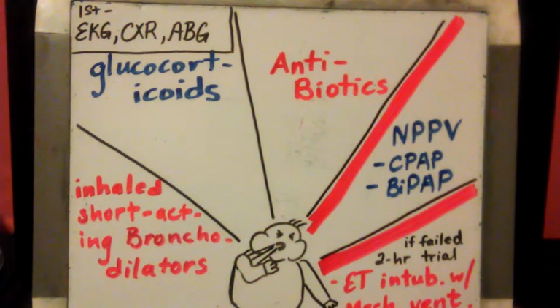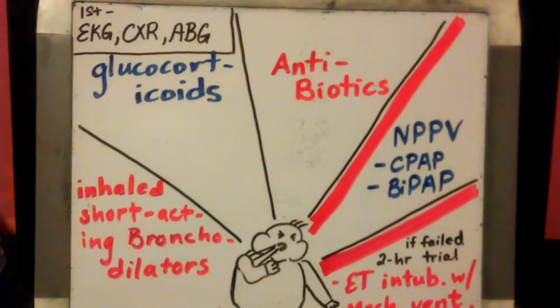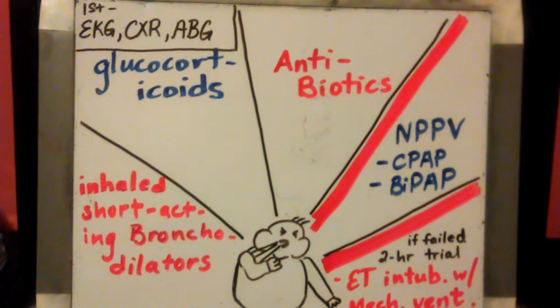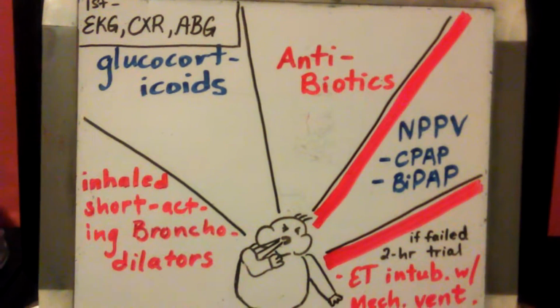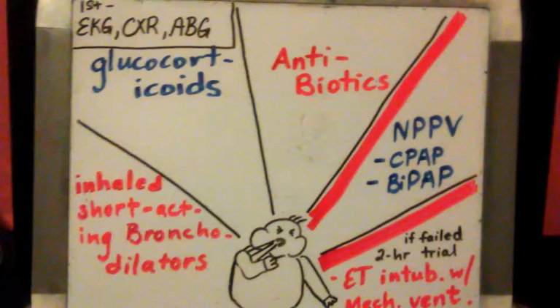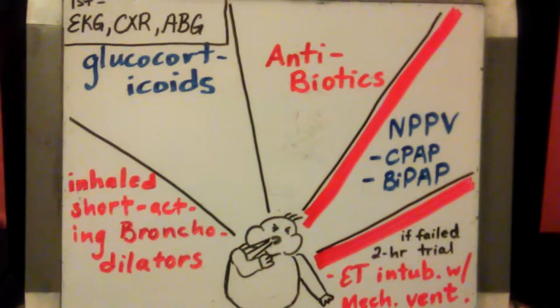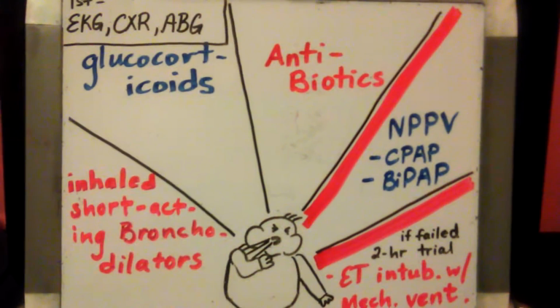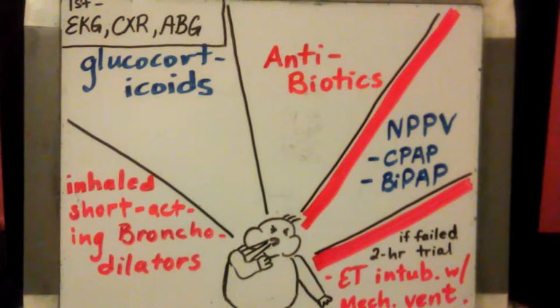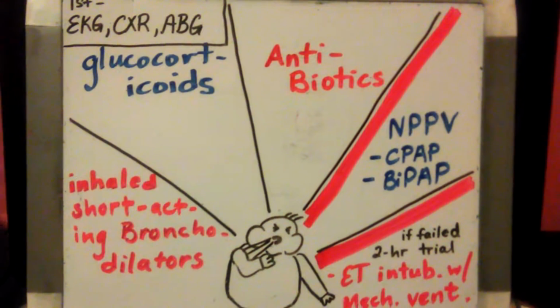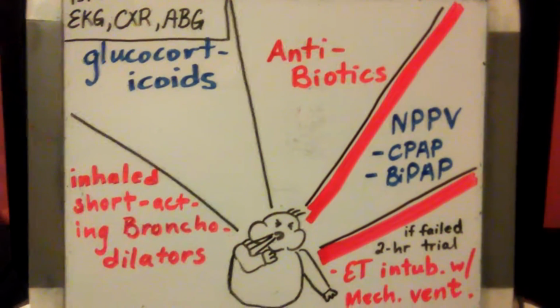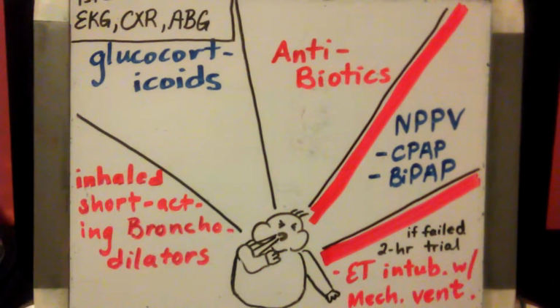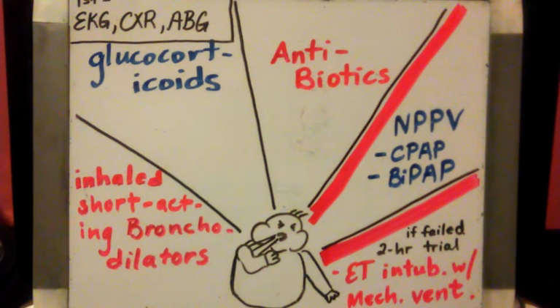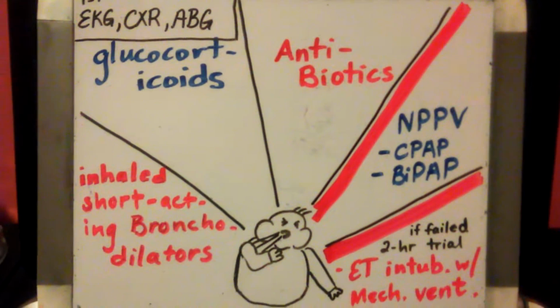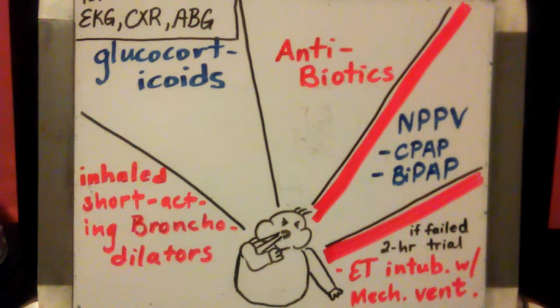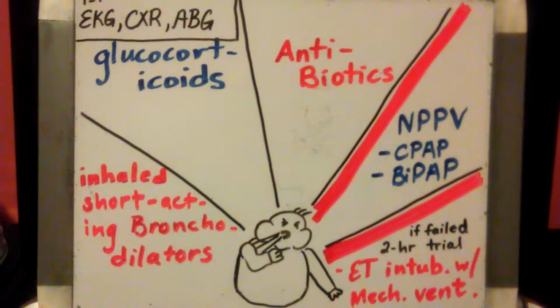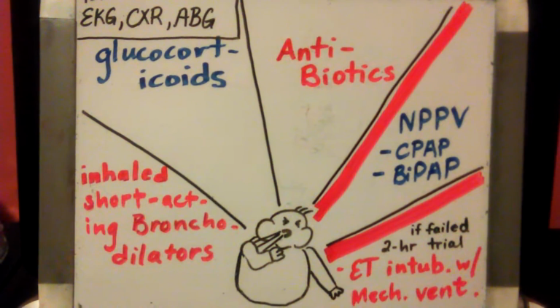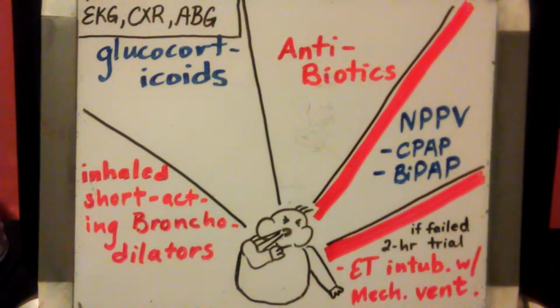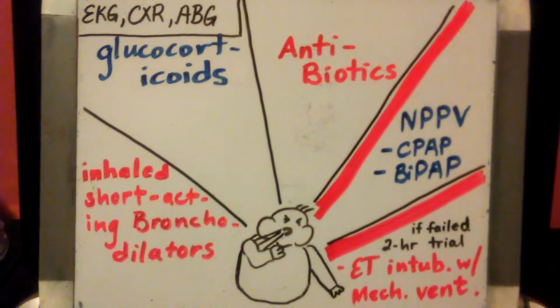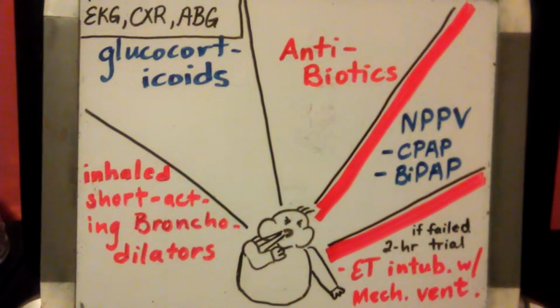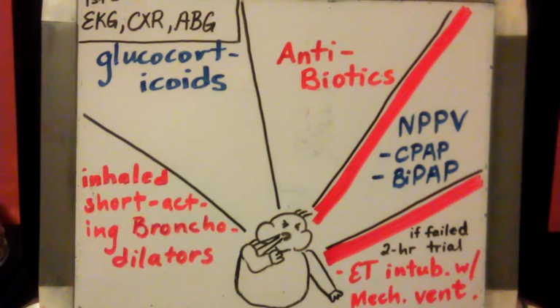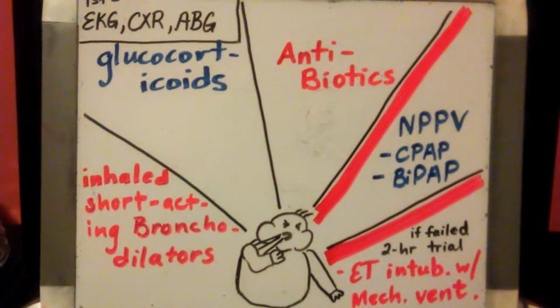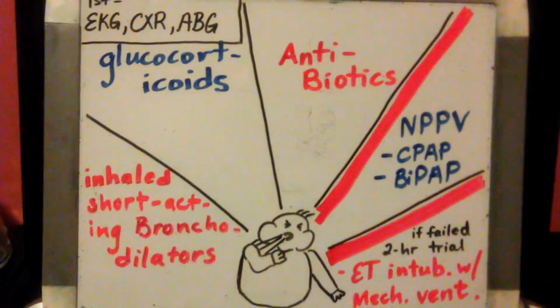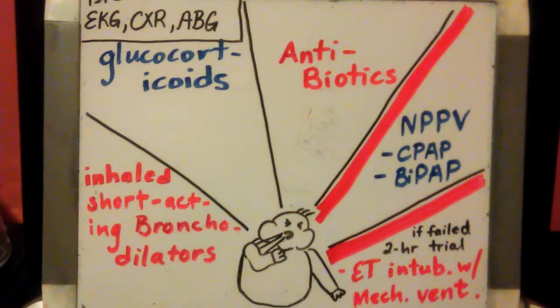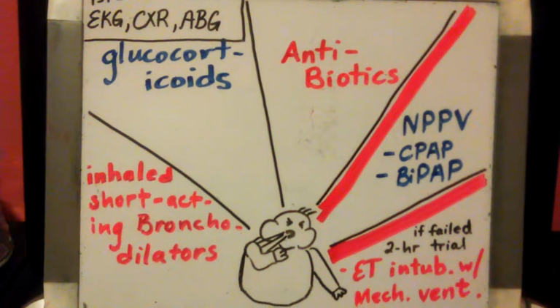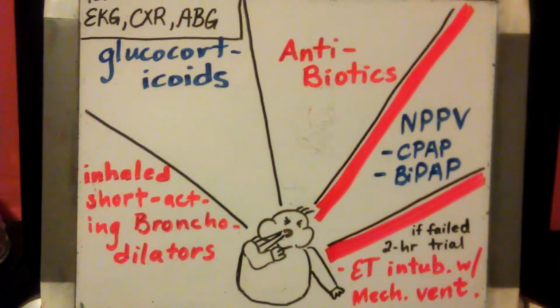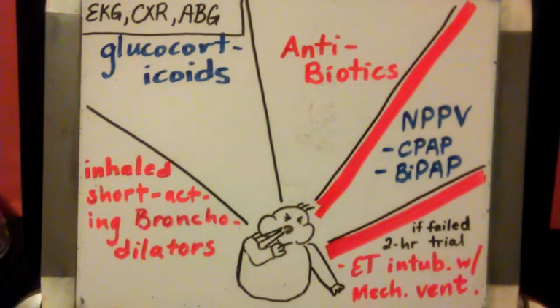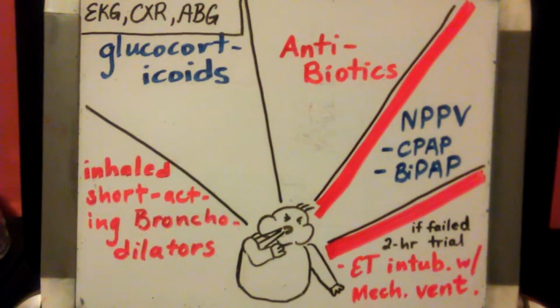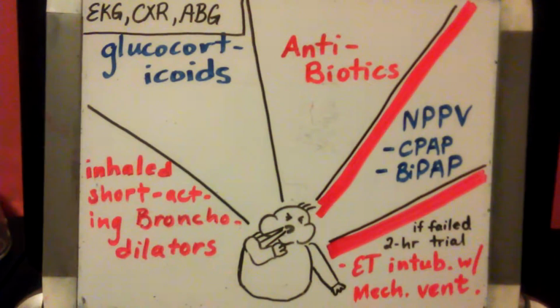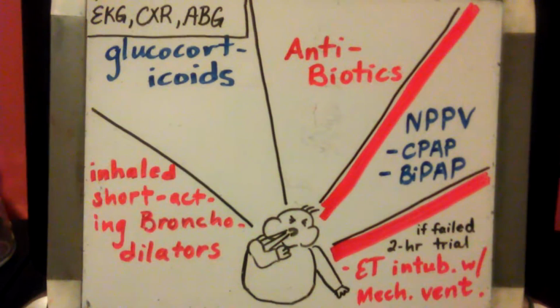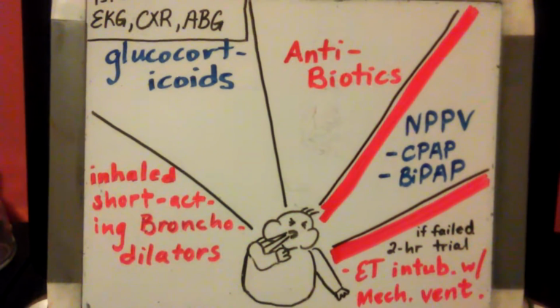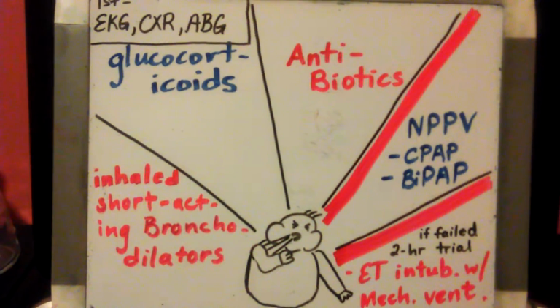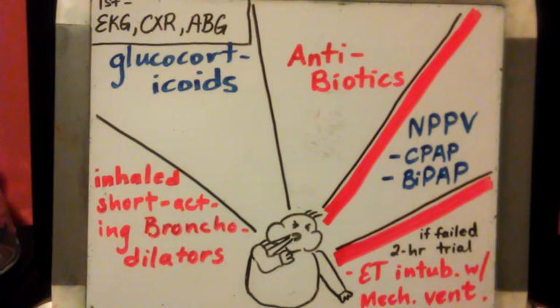And that is a very brief summary on the management of acute exacerbations of COPD.